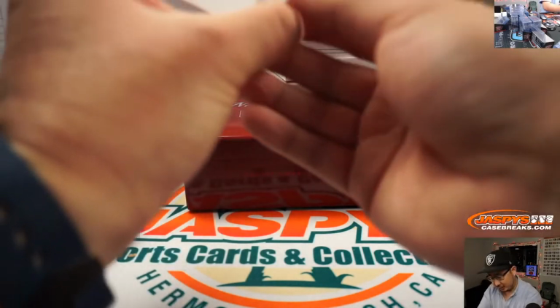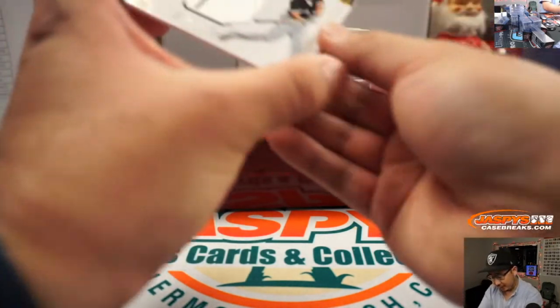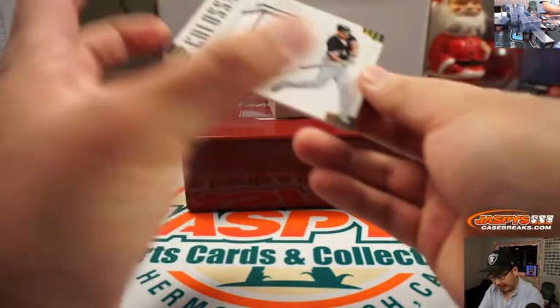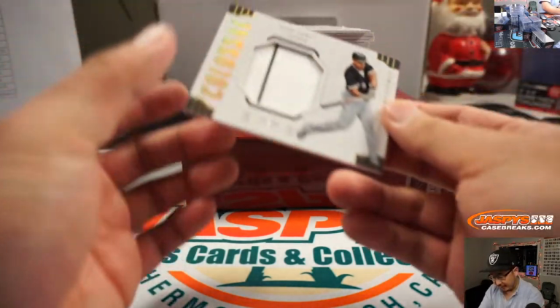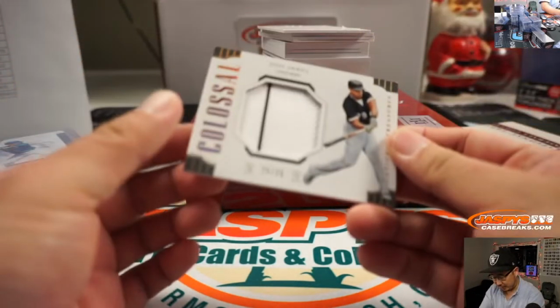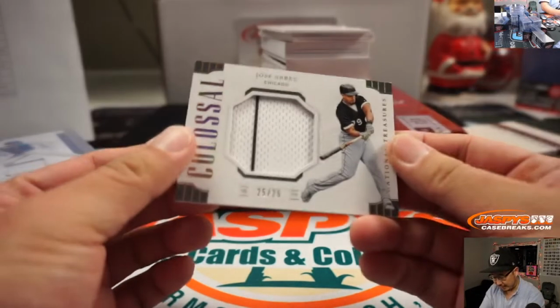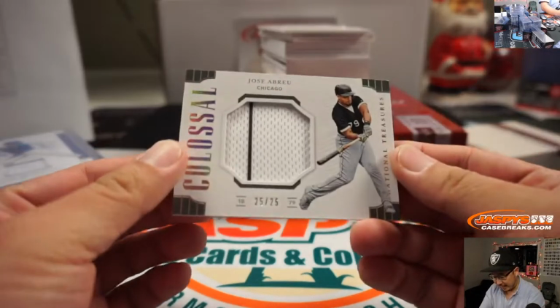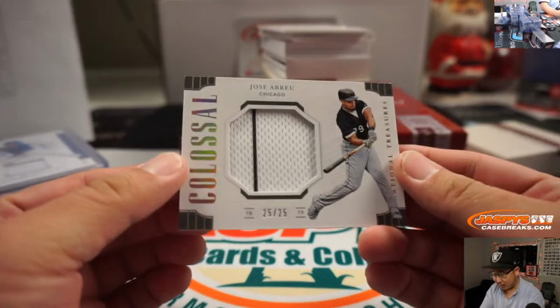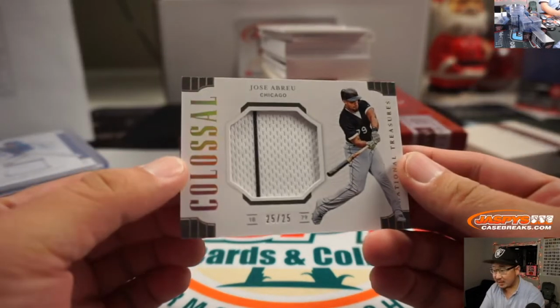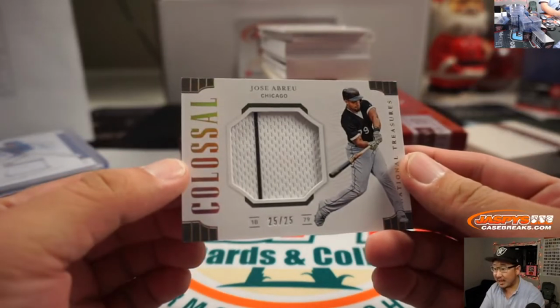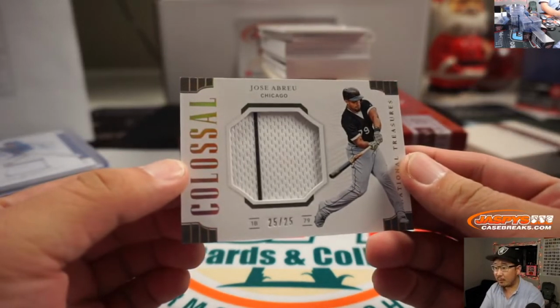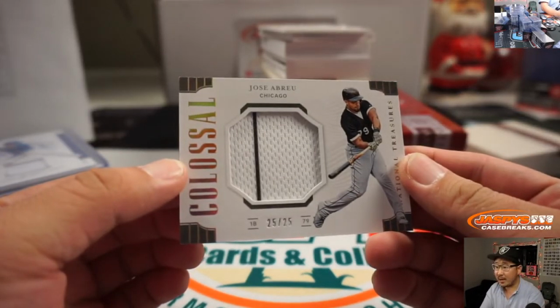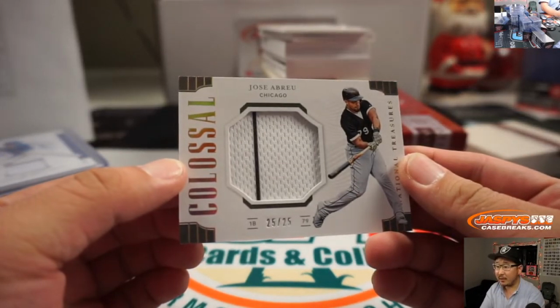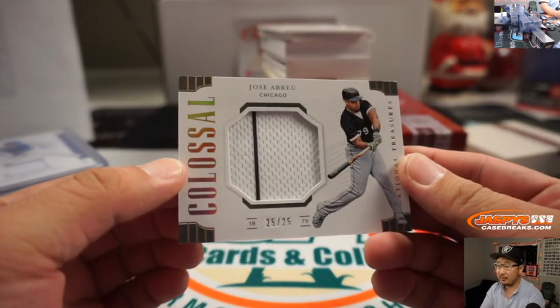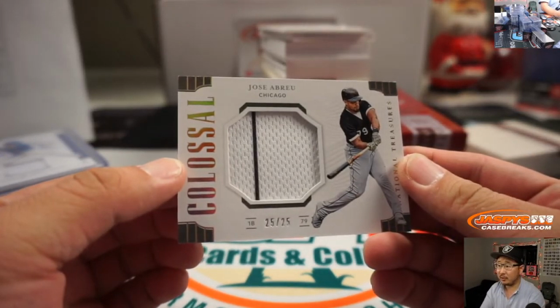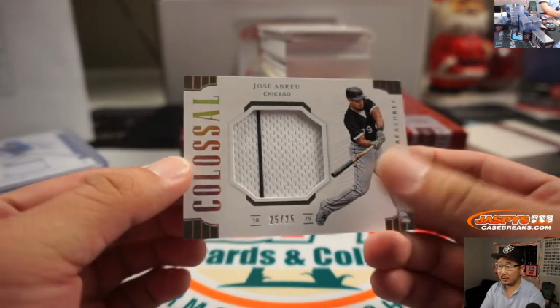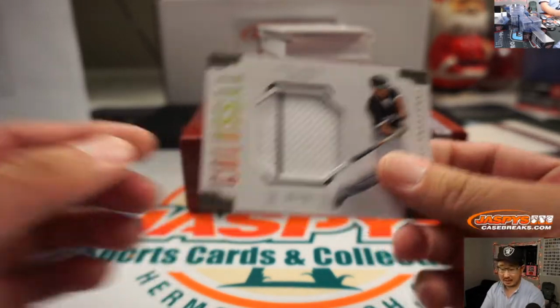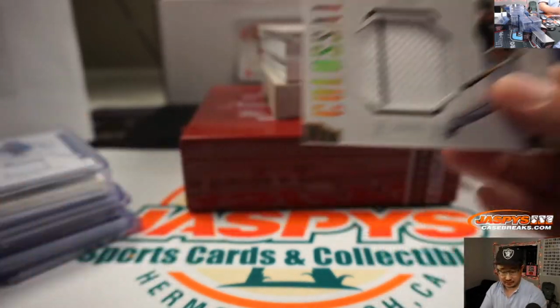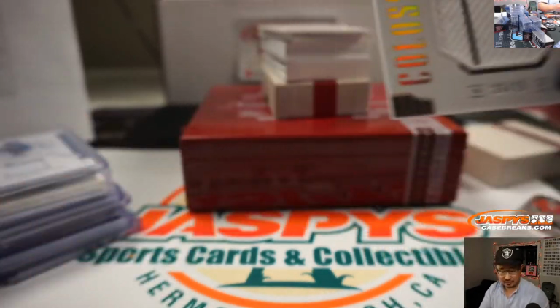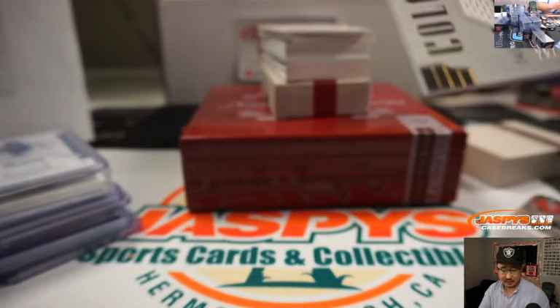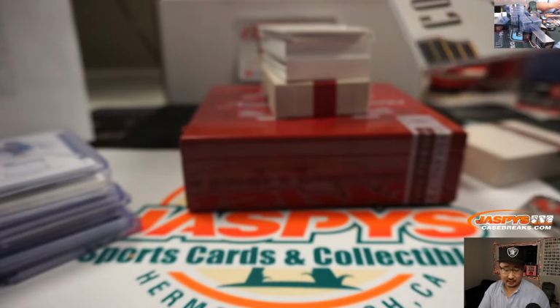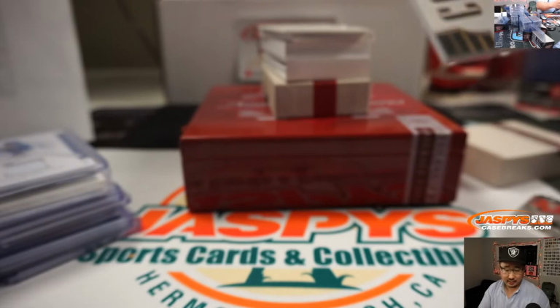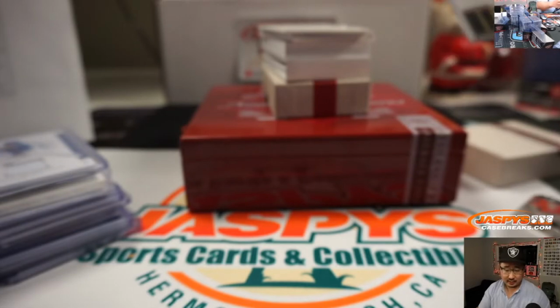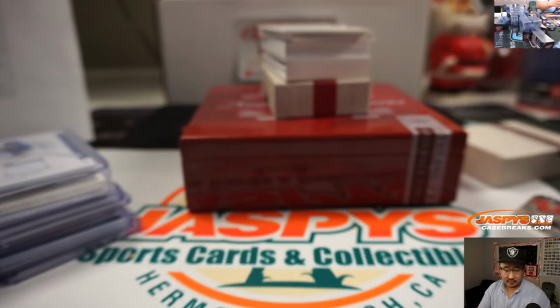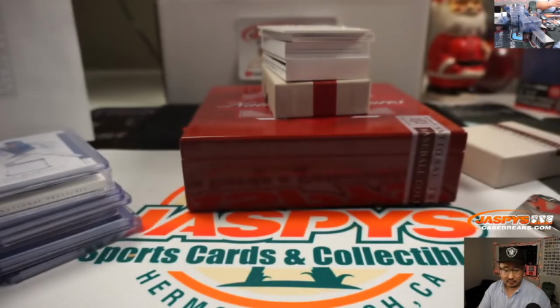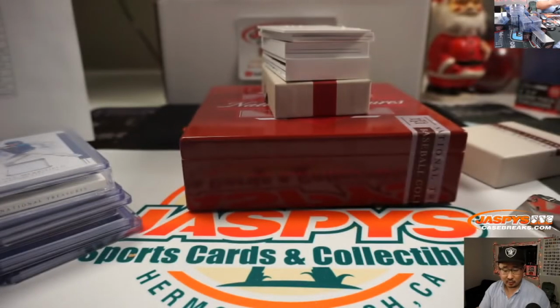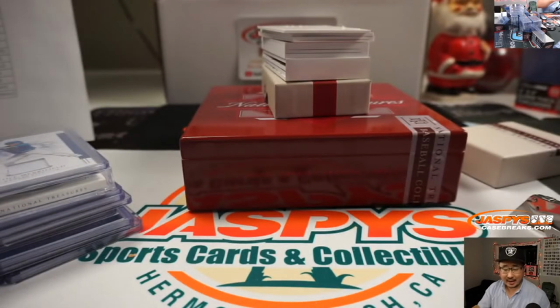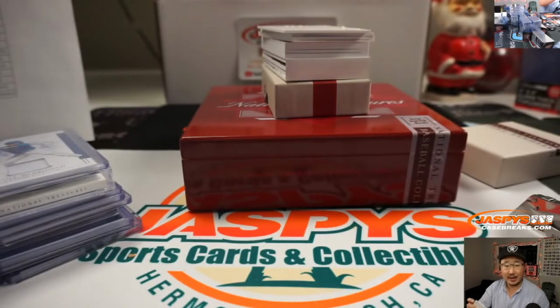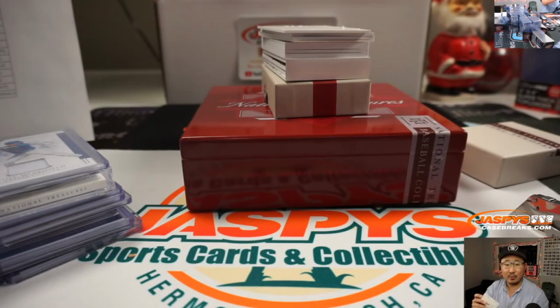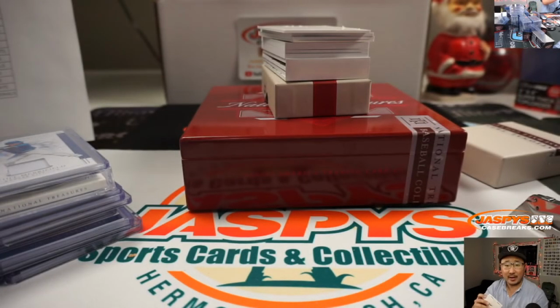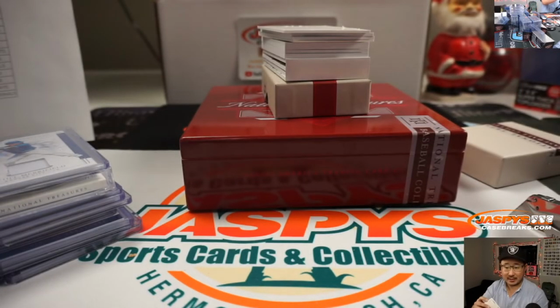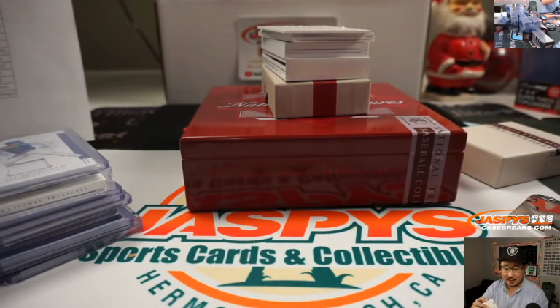25 out of 25, Jose Abreu. Colossal relic for Ed and the White Sox.